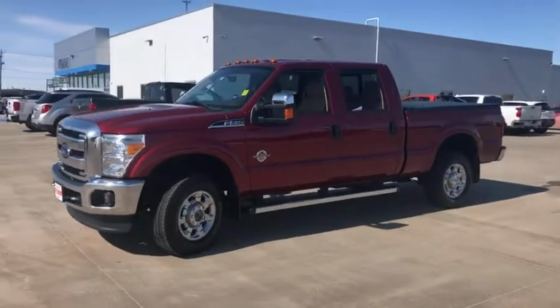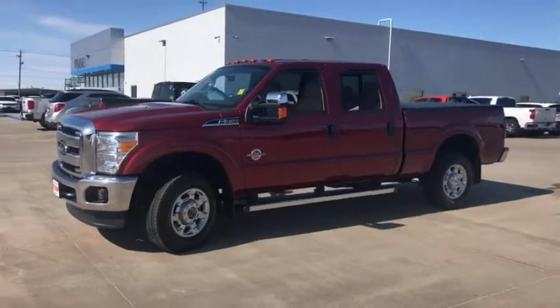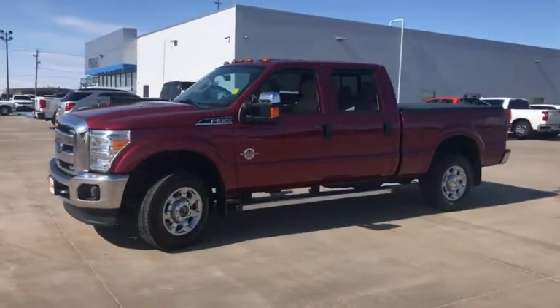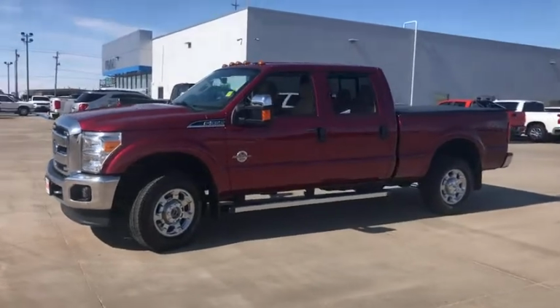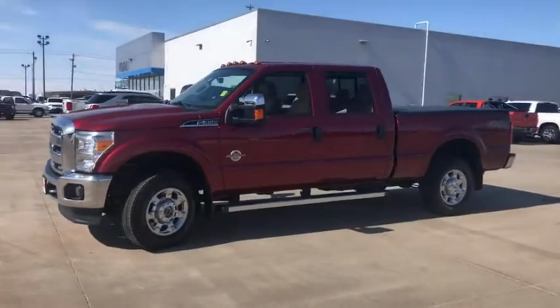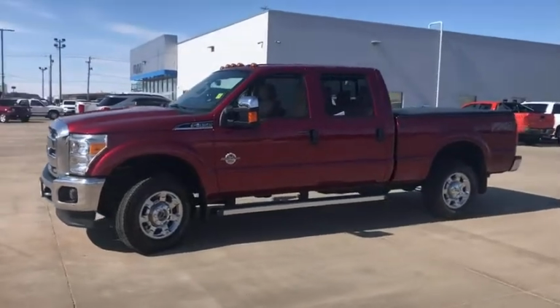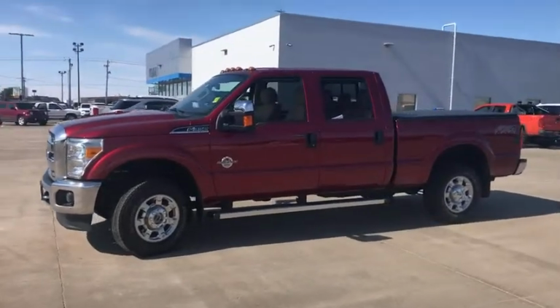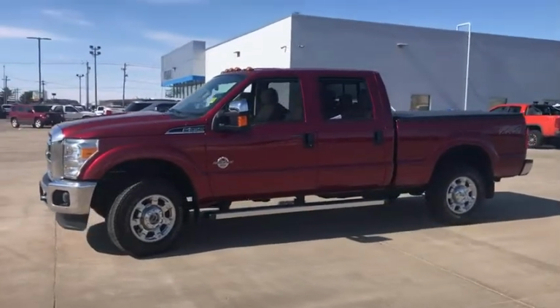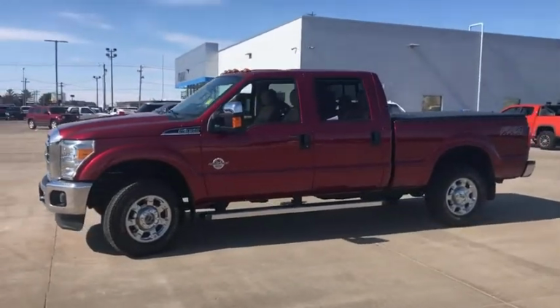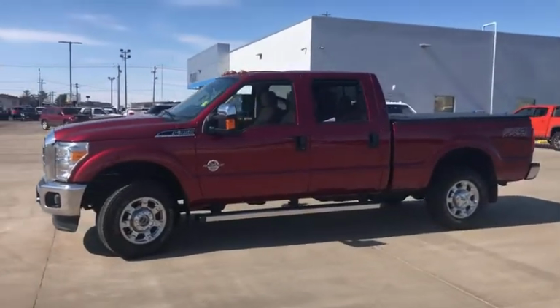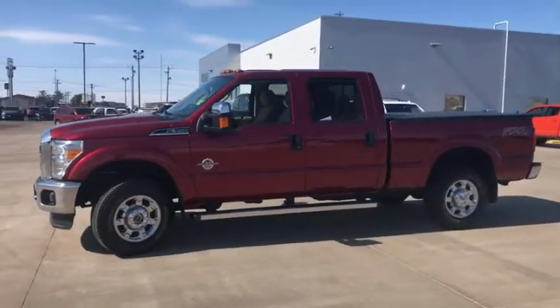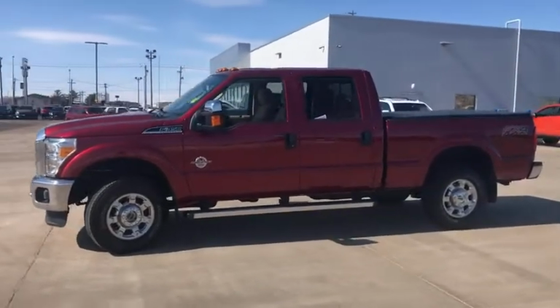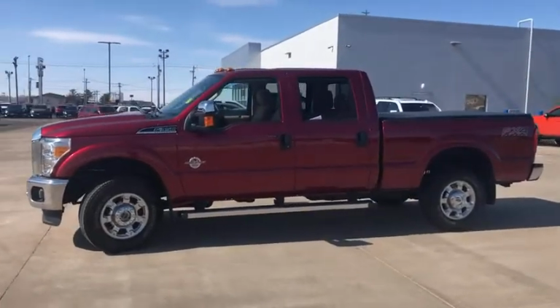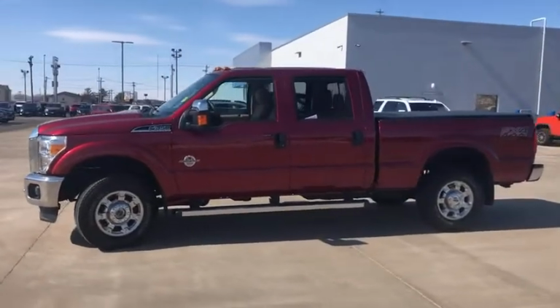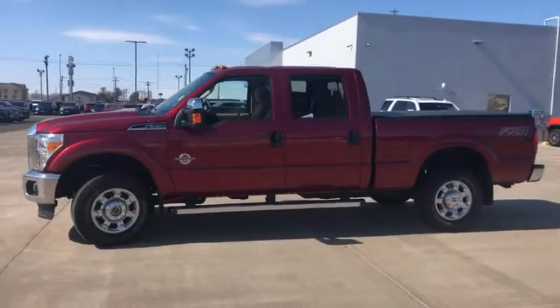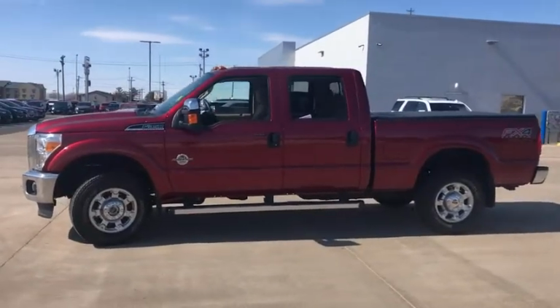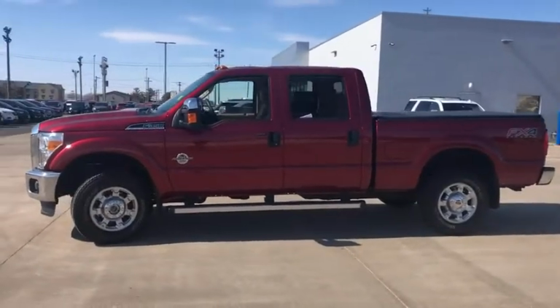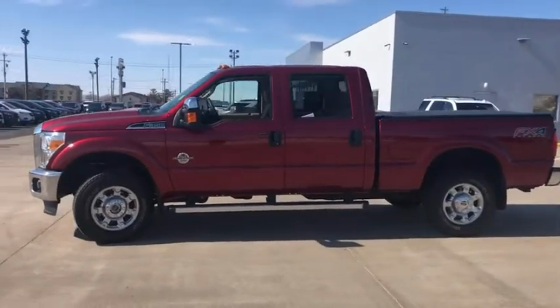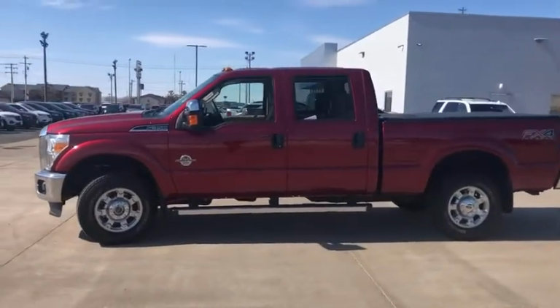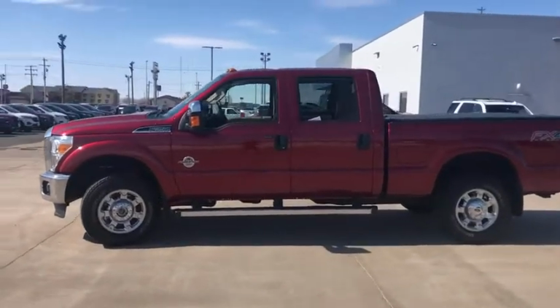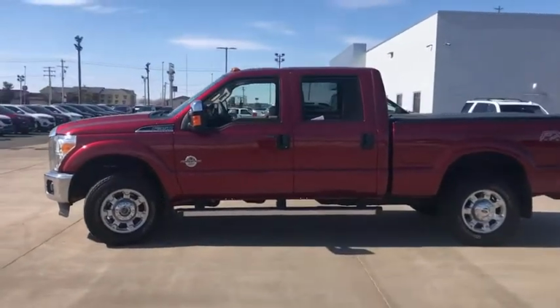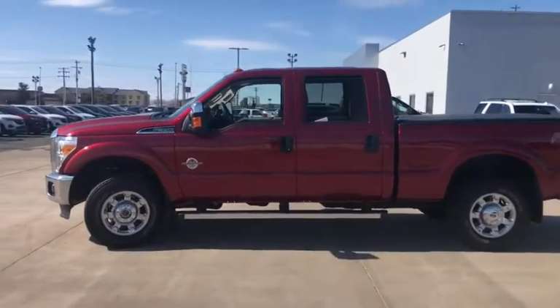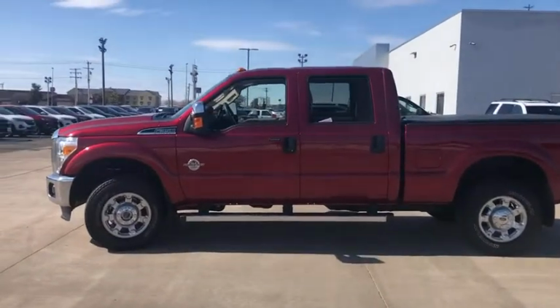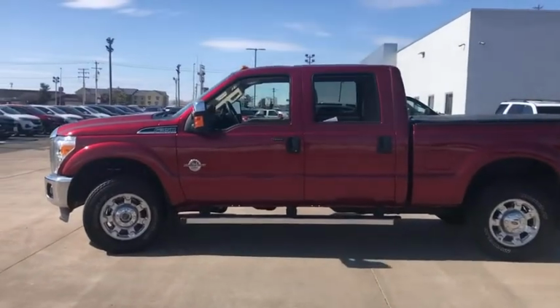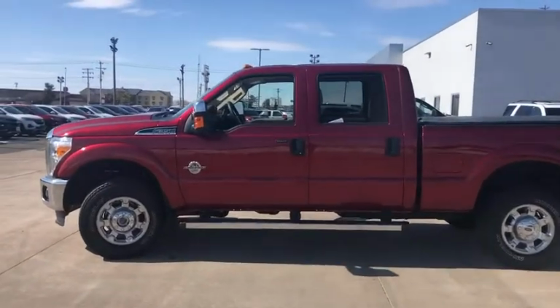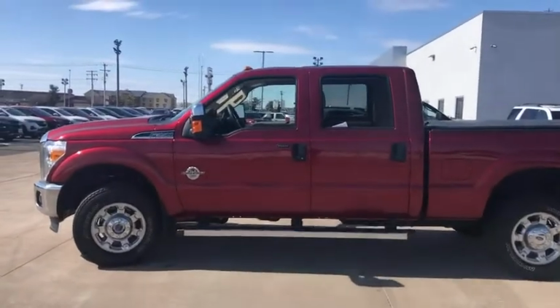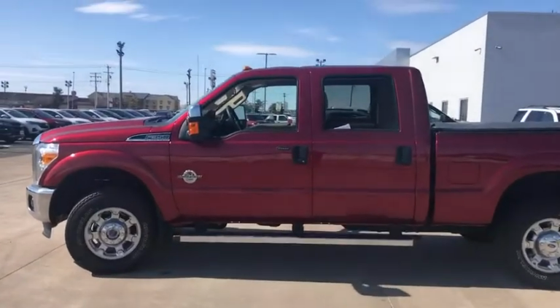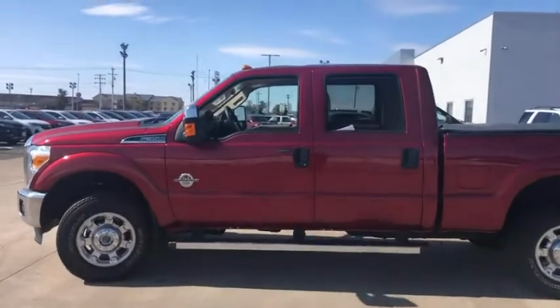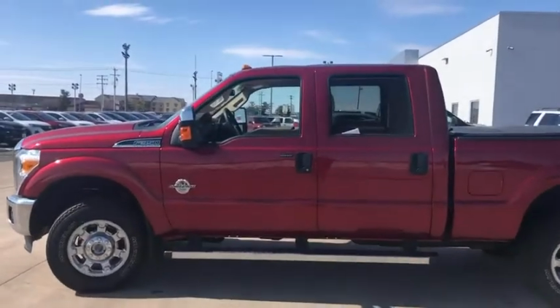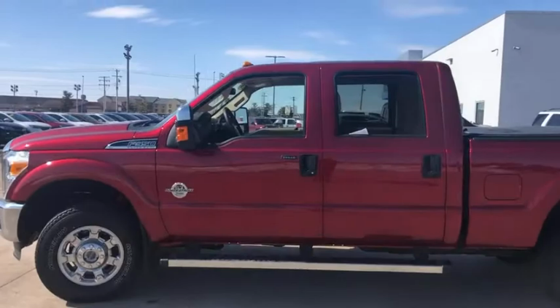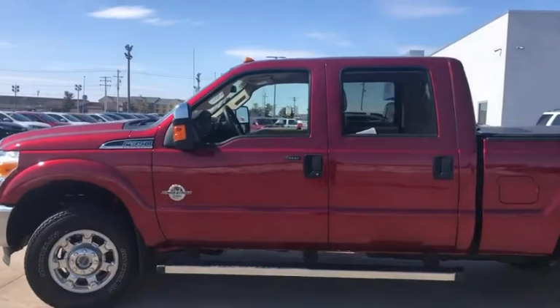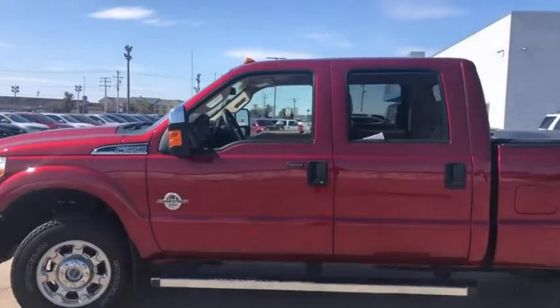Ford F-350 Super Duty. This vehicle has less than 30,000 miles.